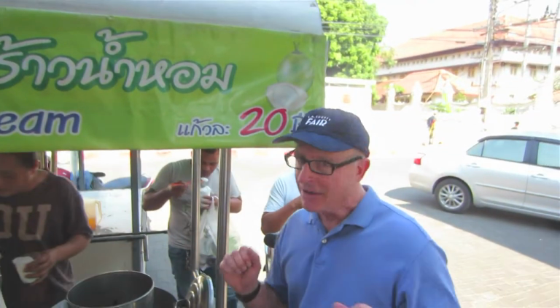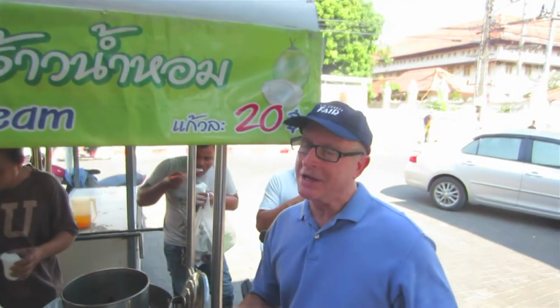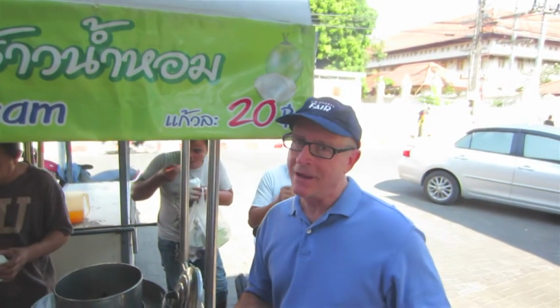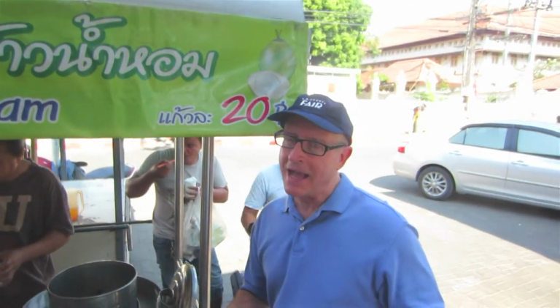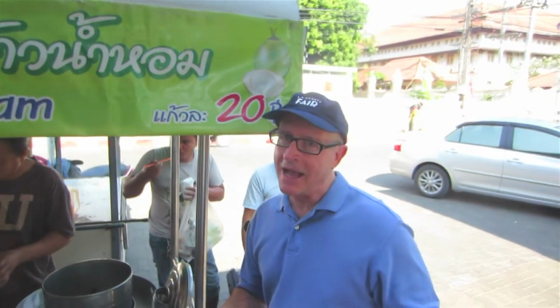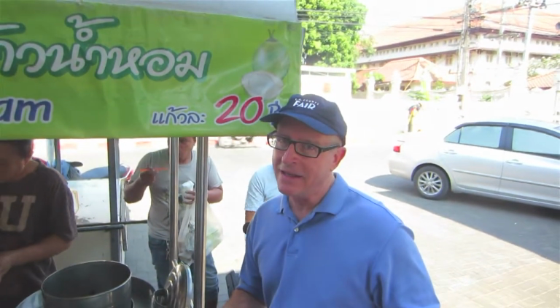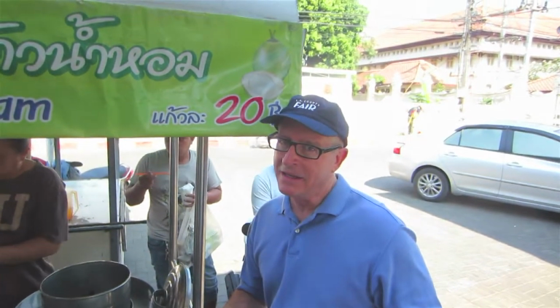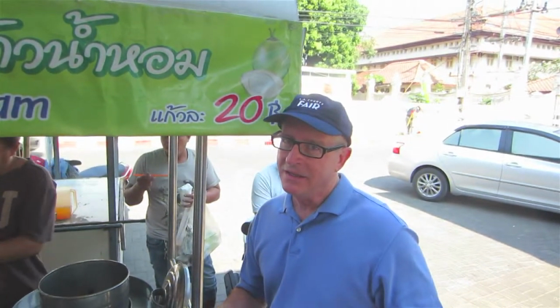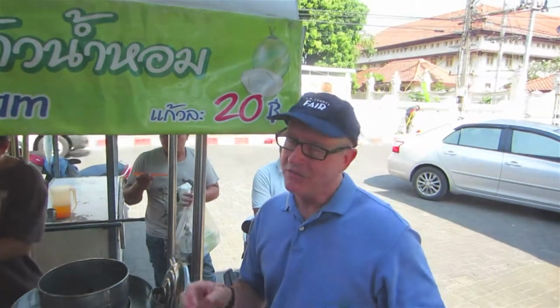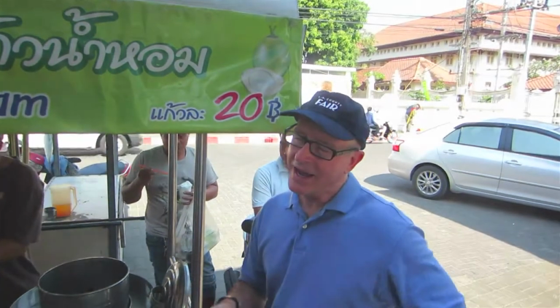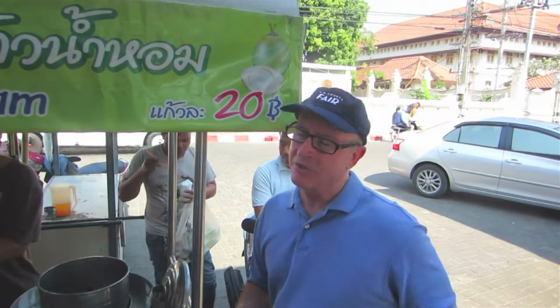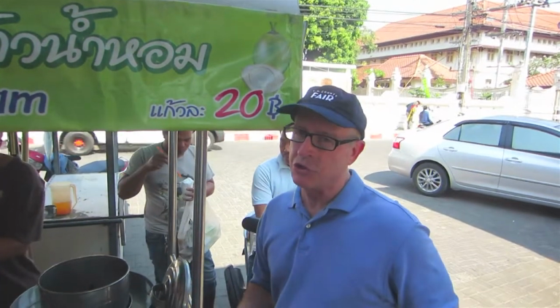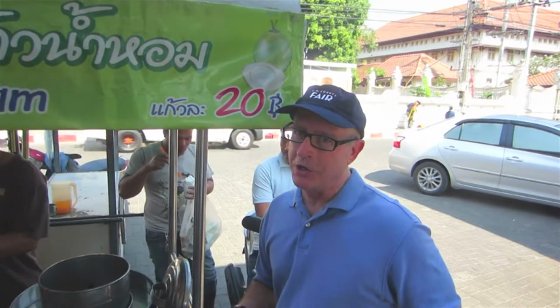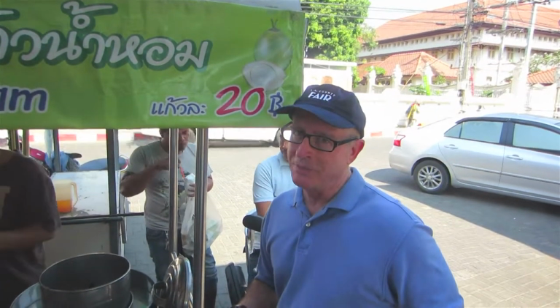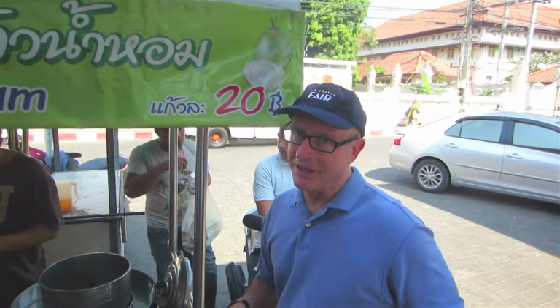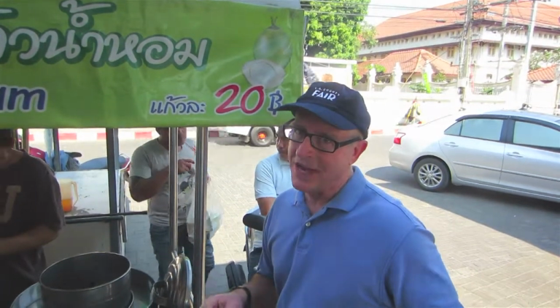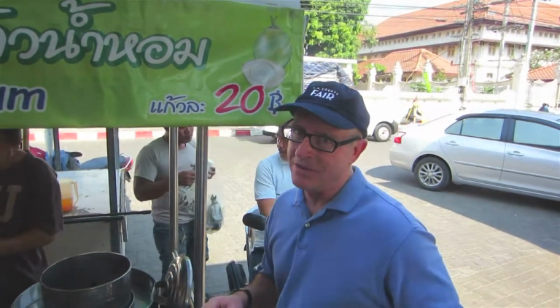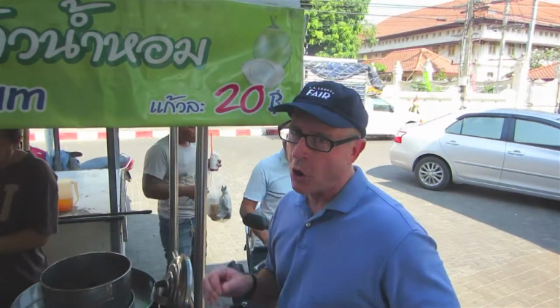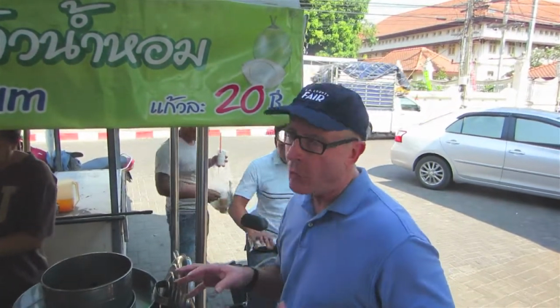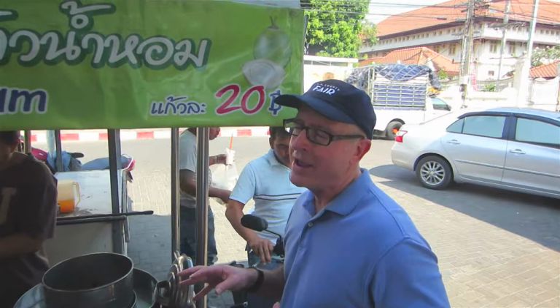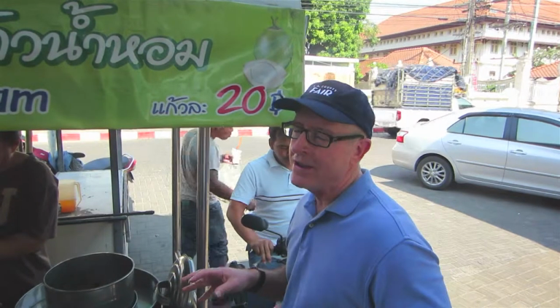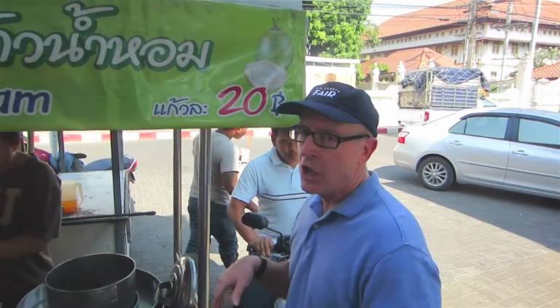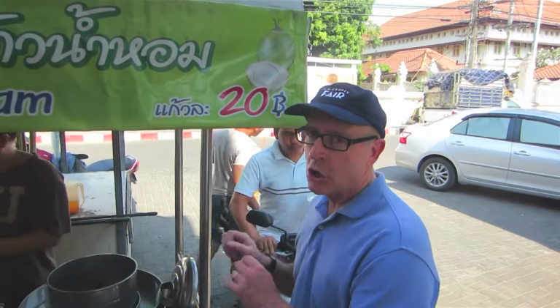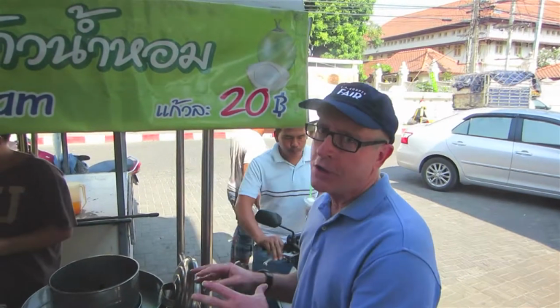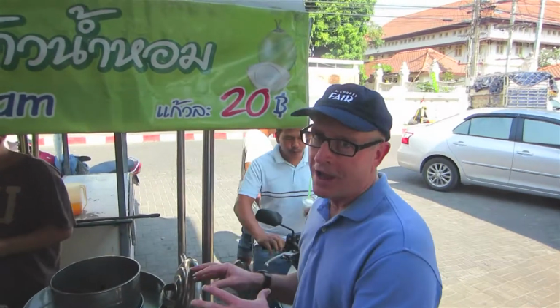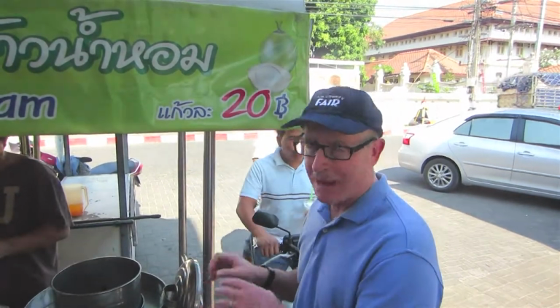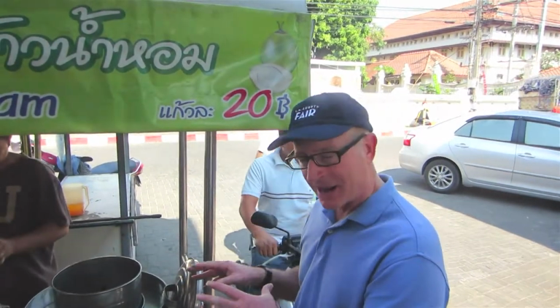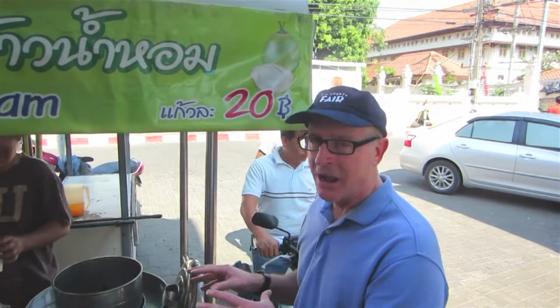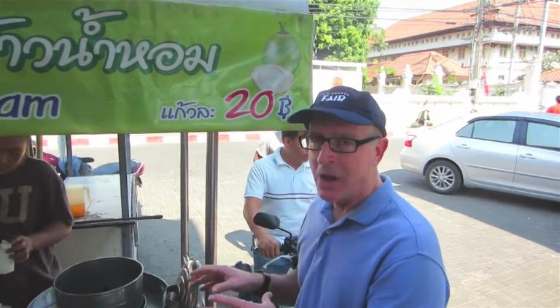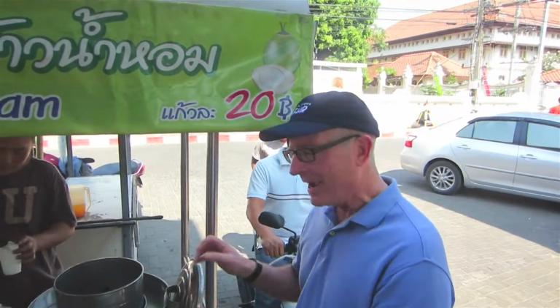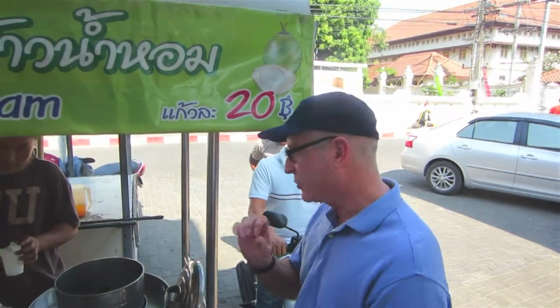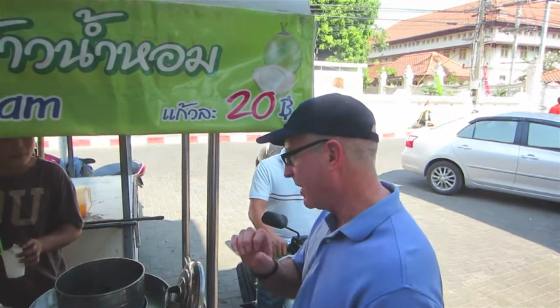After Kaomengai, you've got to have dessert, and it's got to be homemade coconut — ma prao — ice cream.